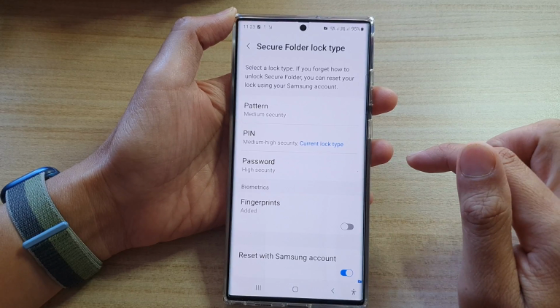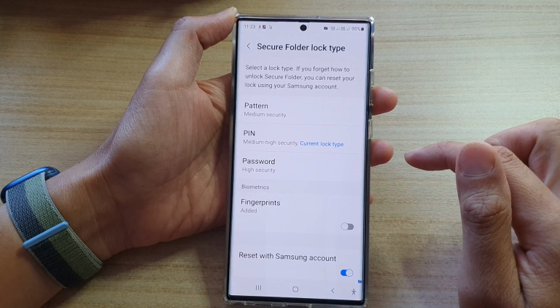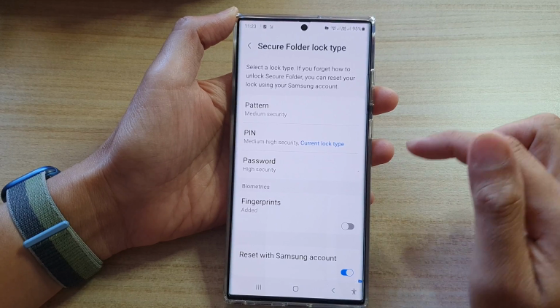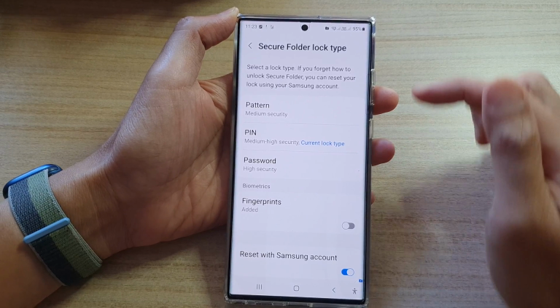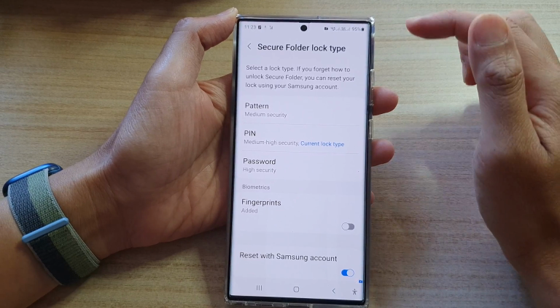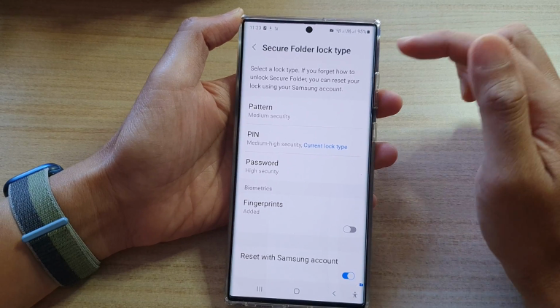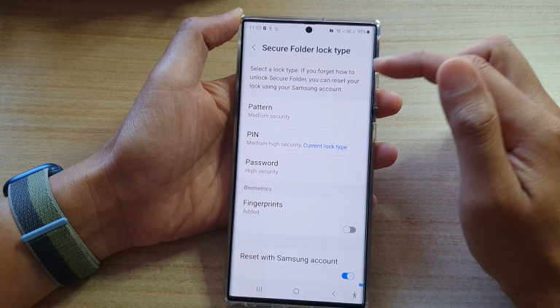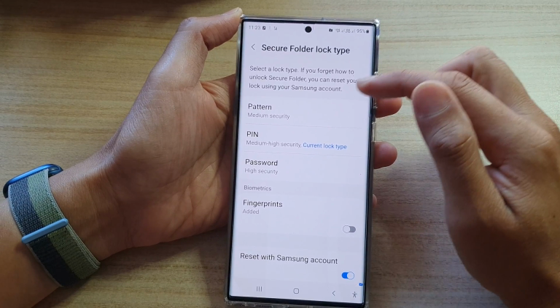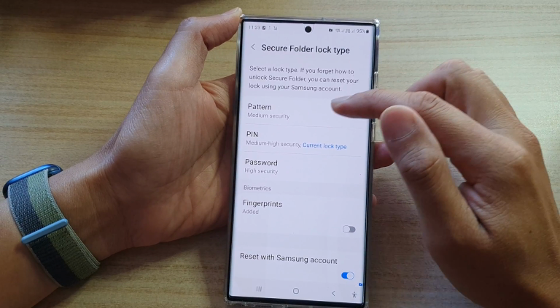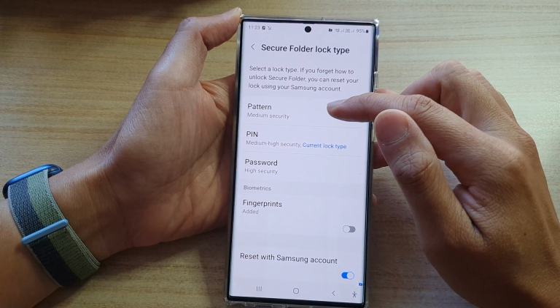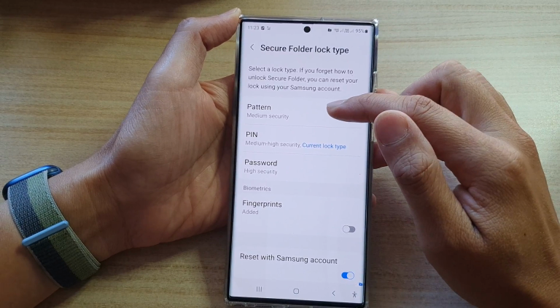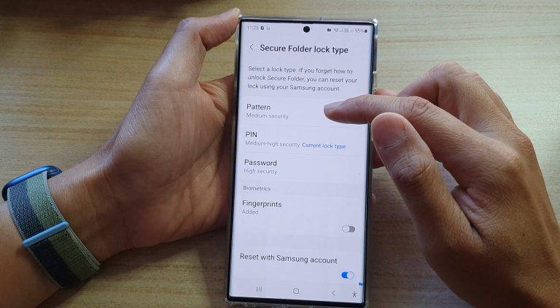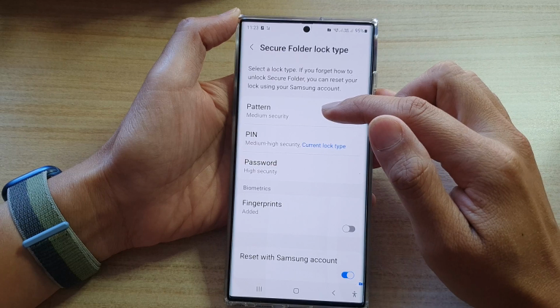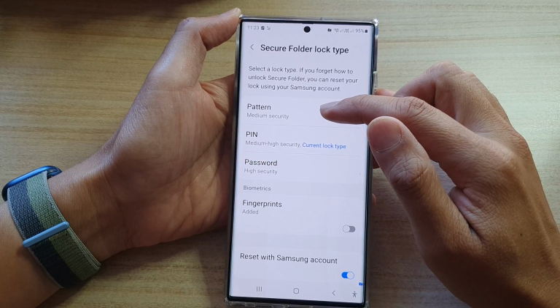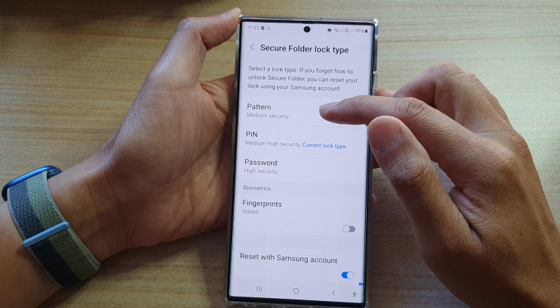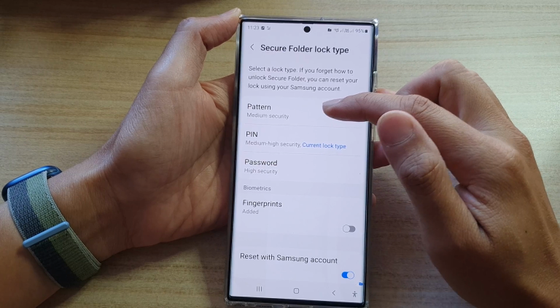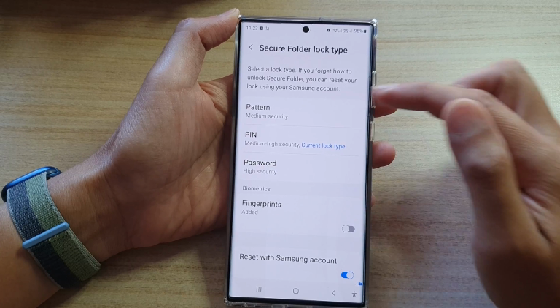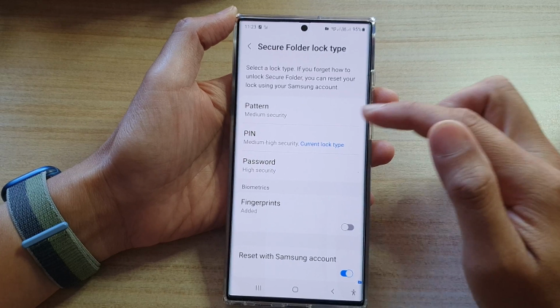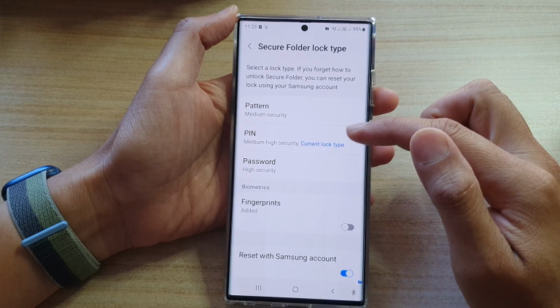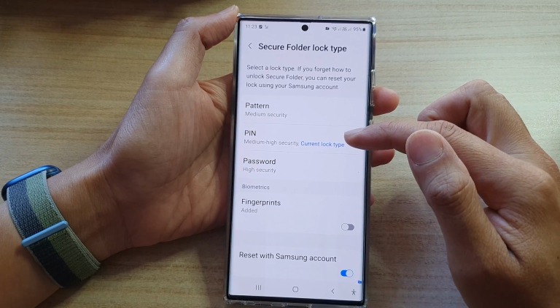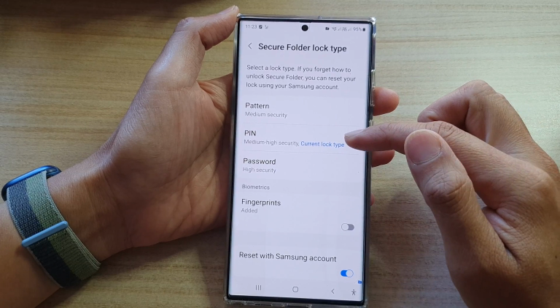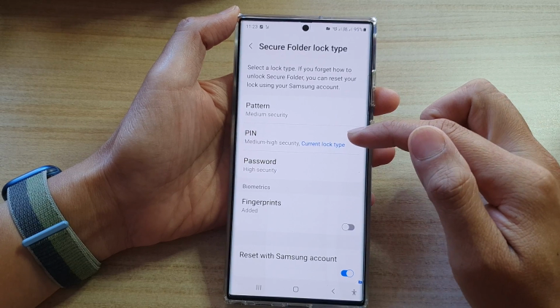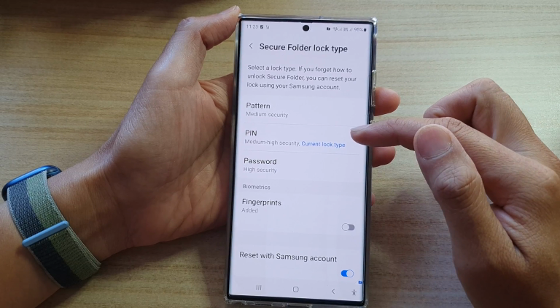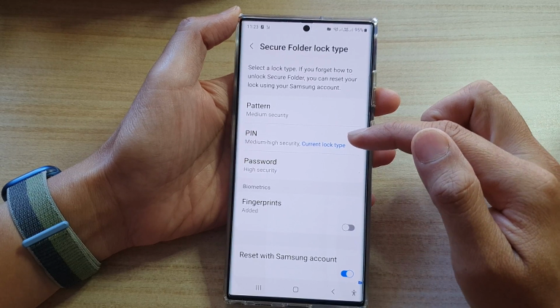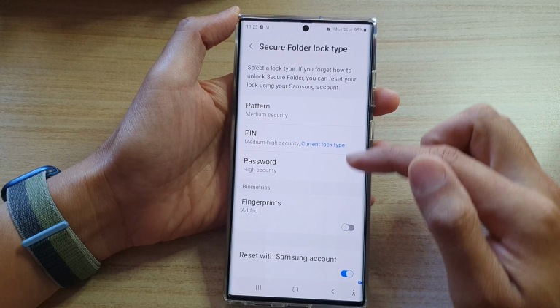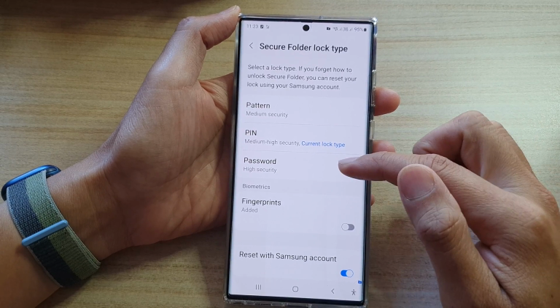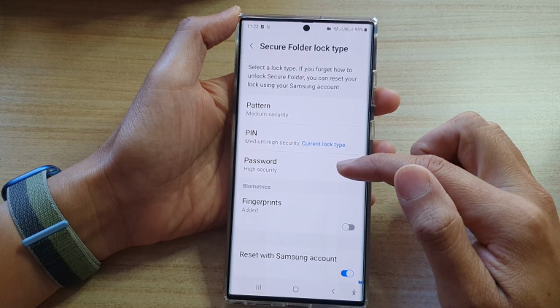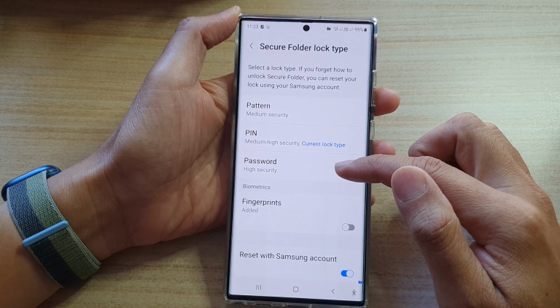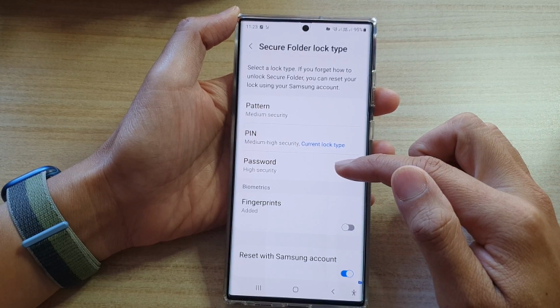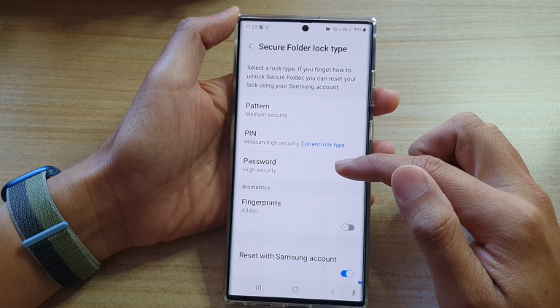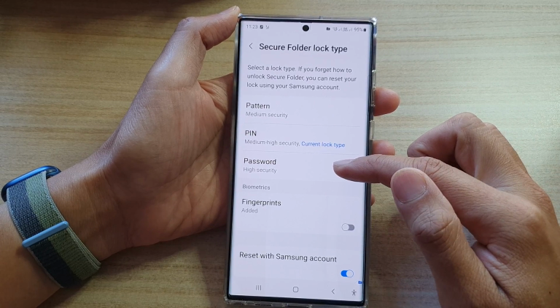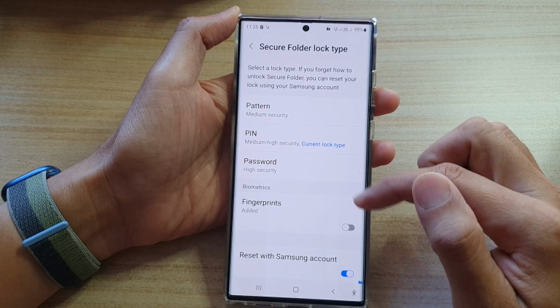Now you need to put in the current pin or password, and after that you can choose if you want to use a pattern lock, a pin lock, or a password lock.